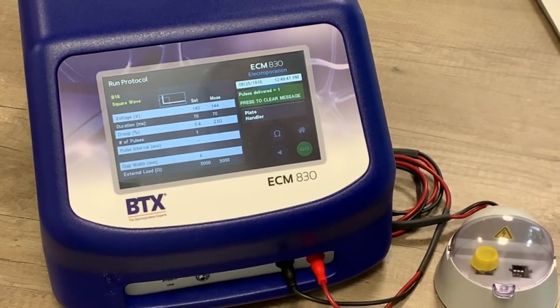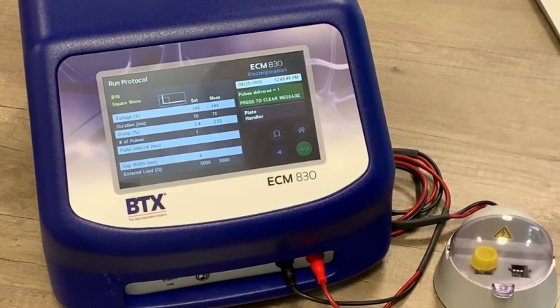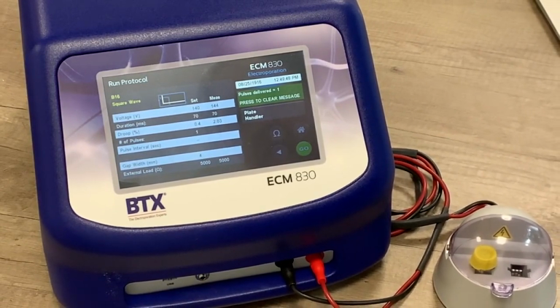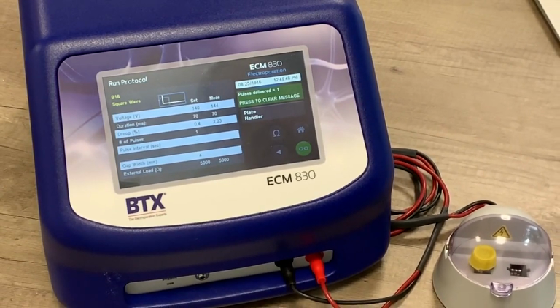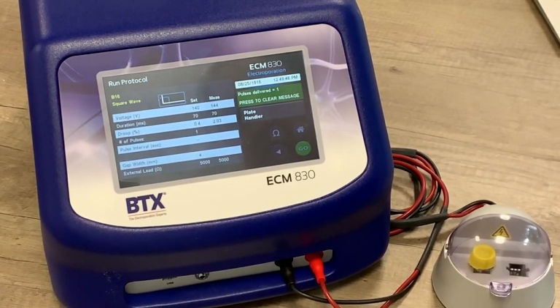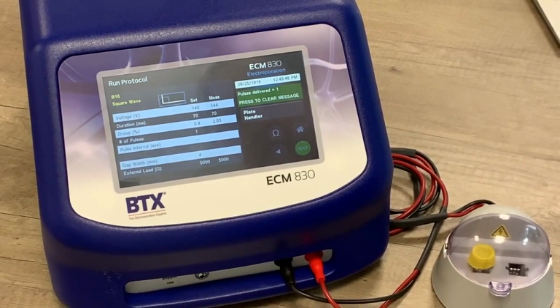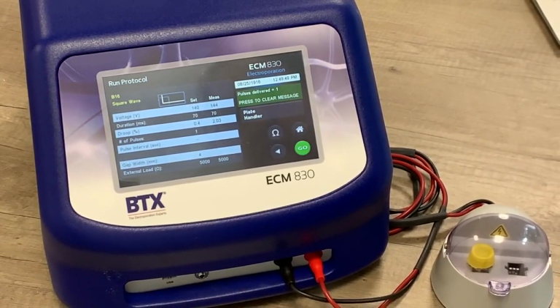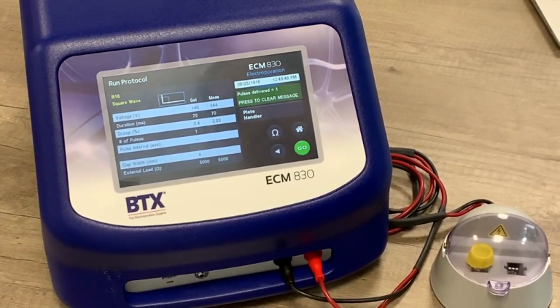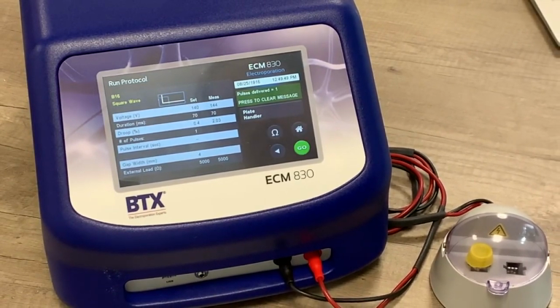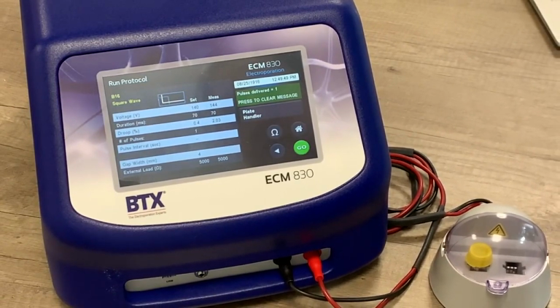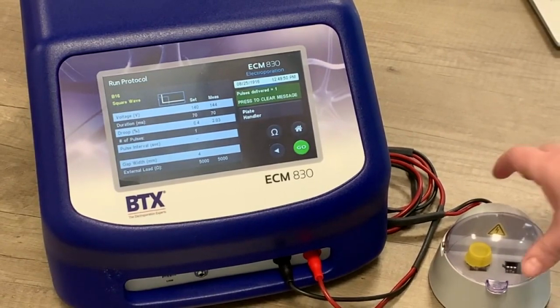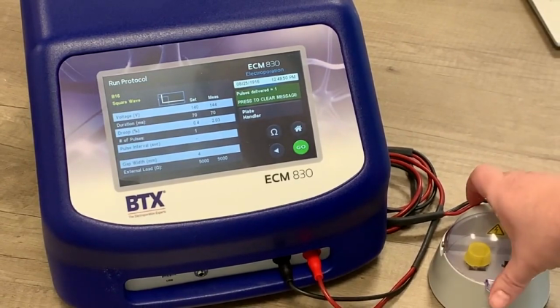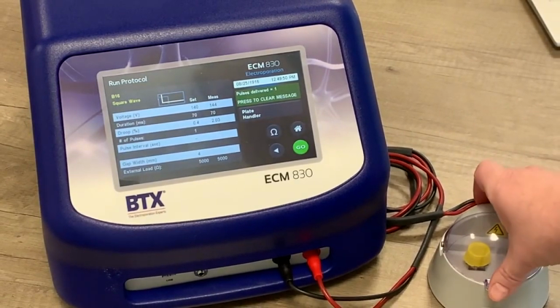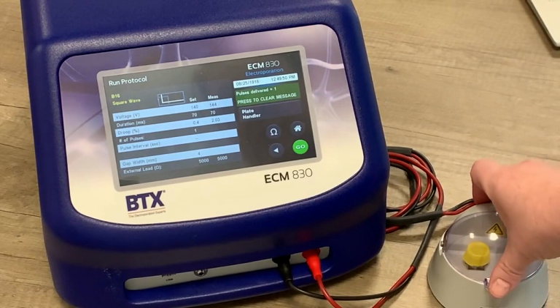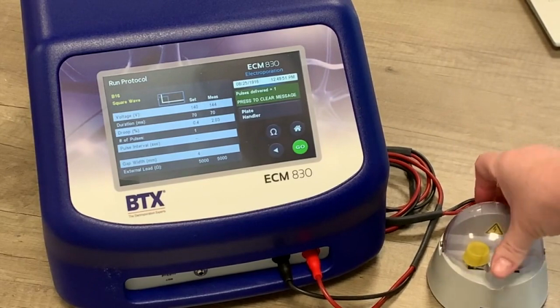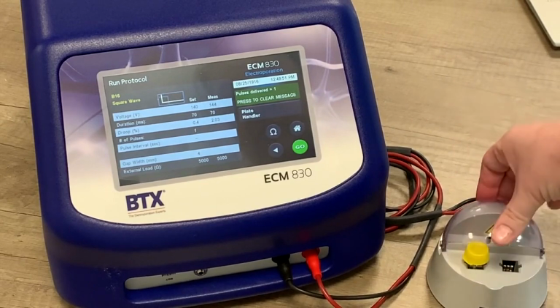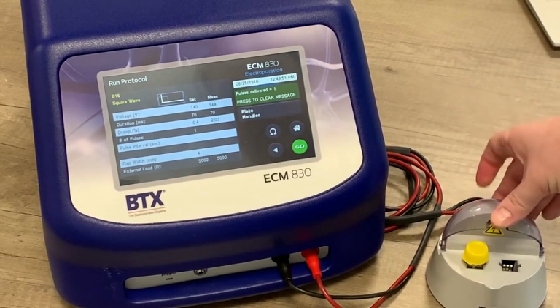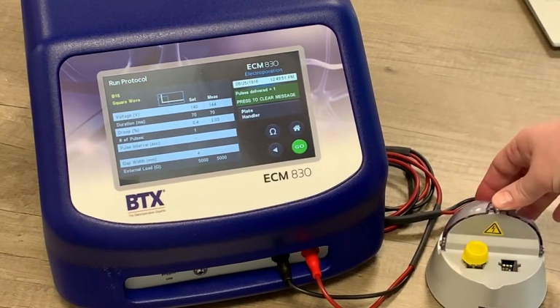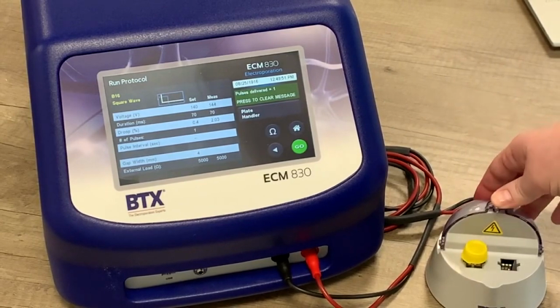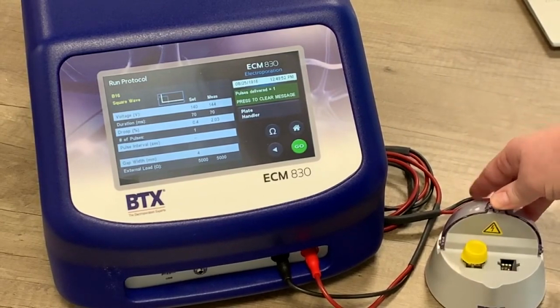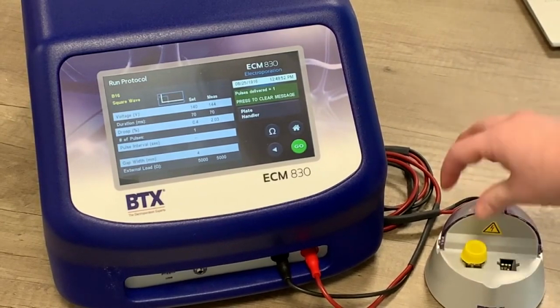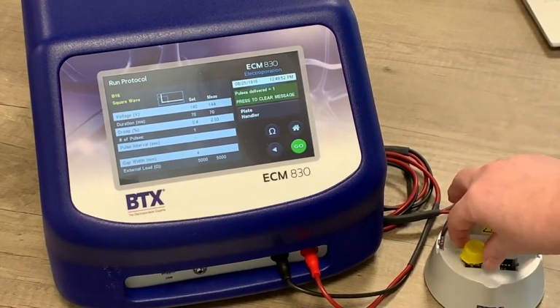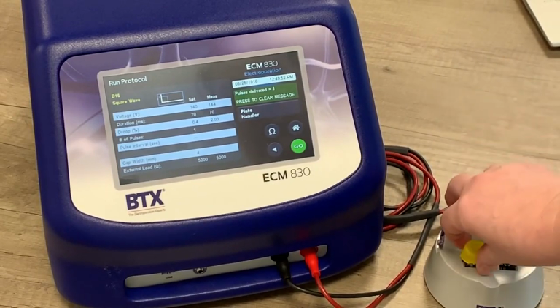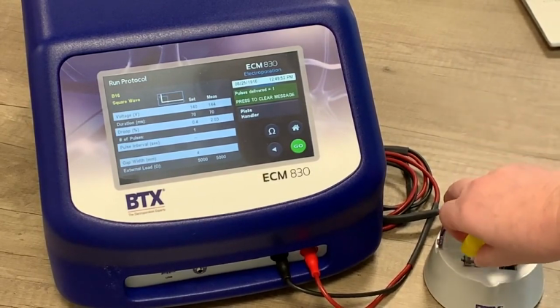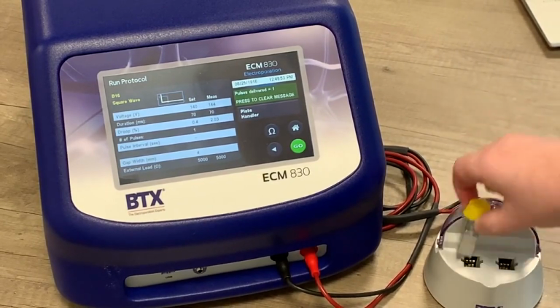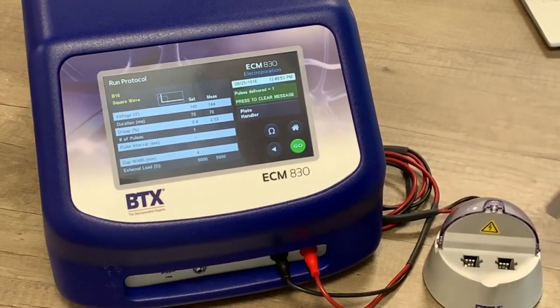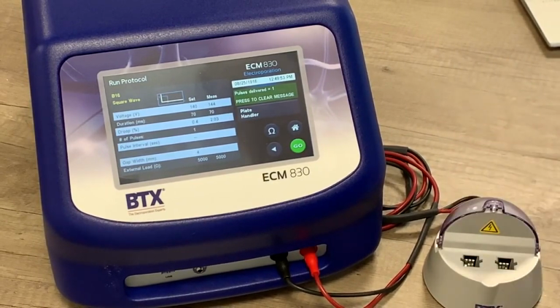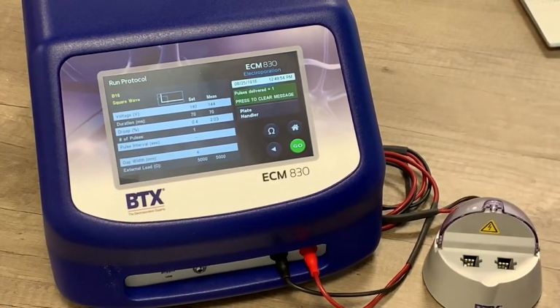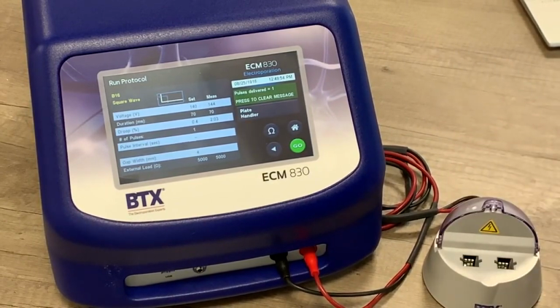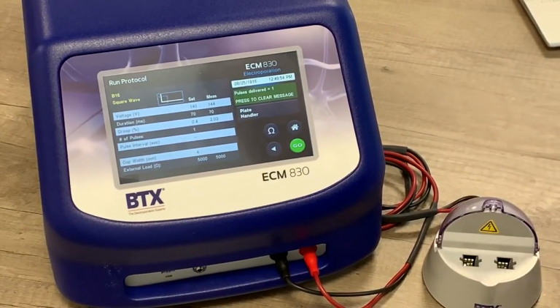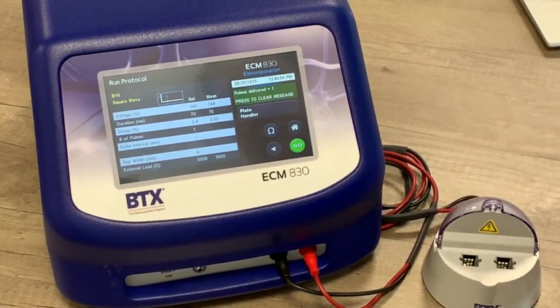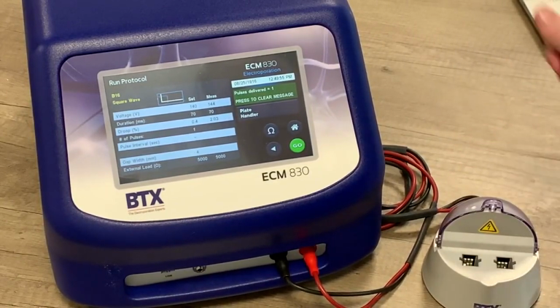You will also get results appearing on the screen to ensure that your electroporation has operated within the parameters that you originally set.